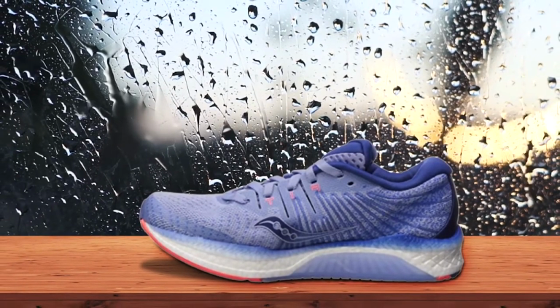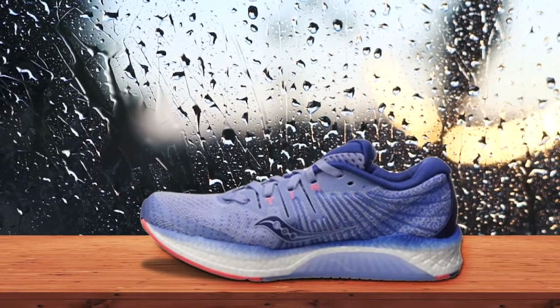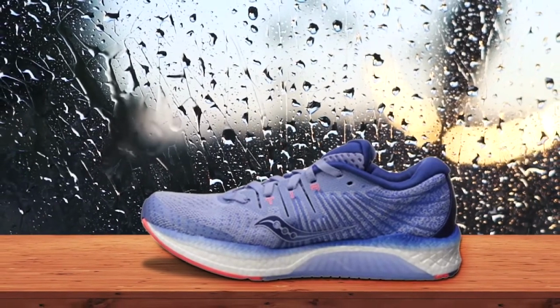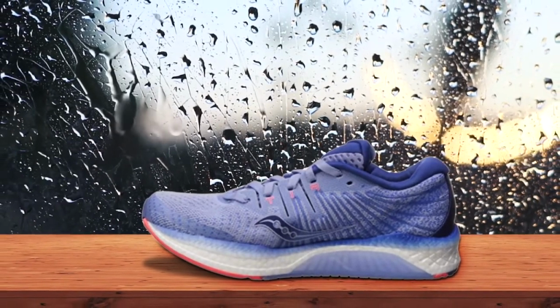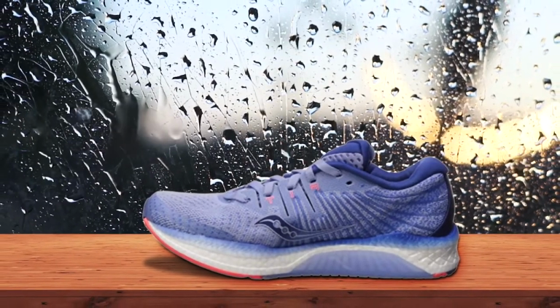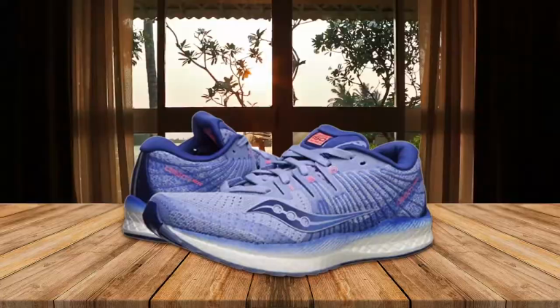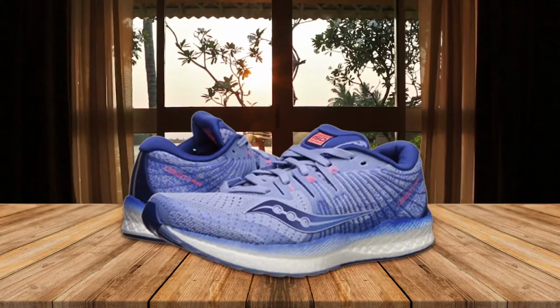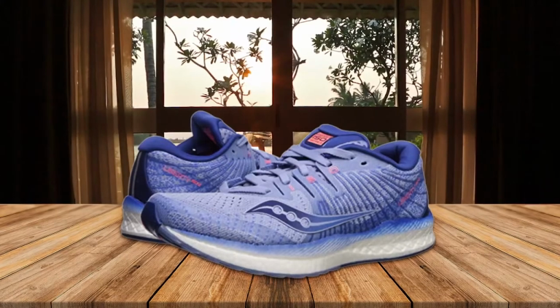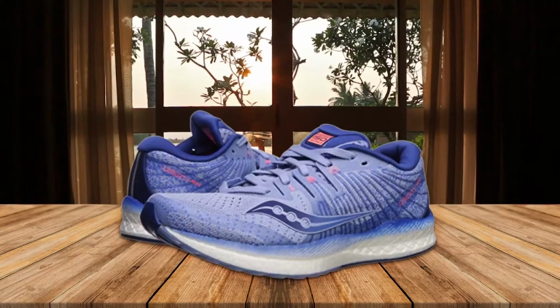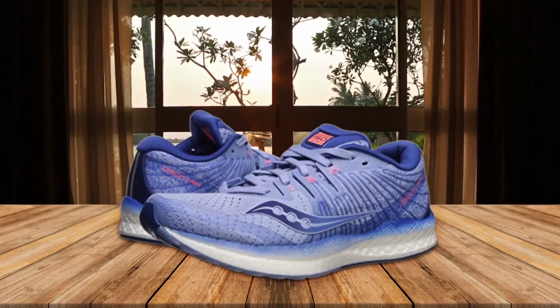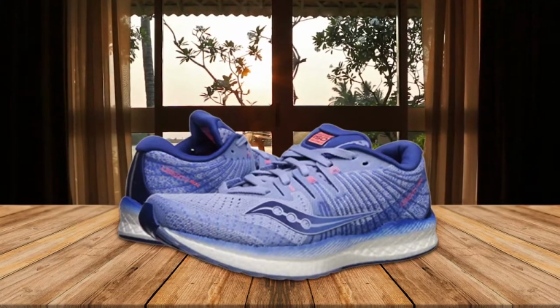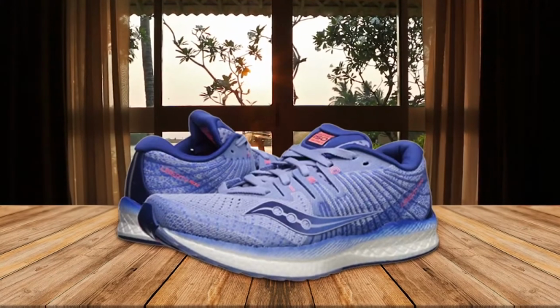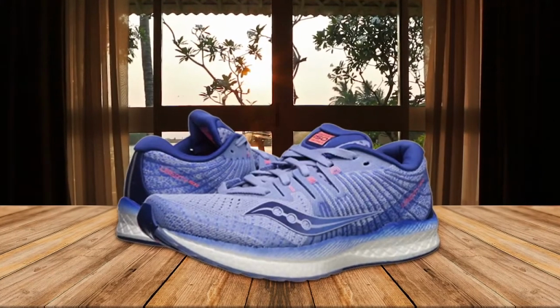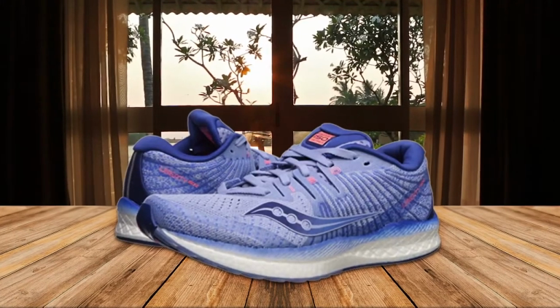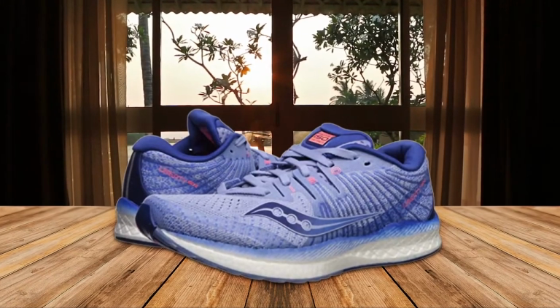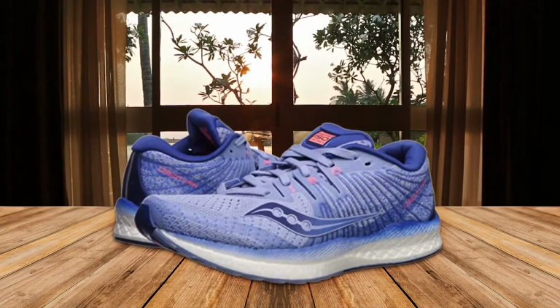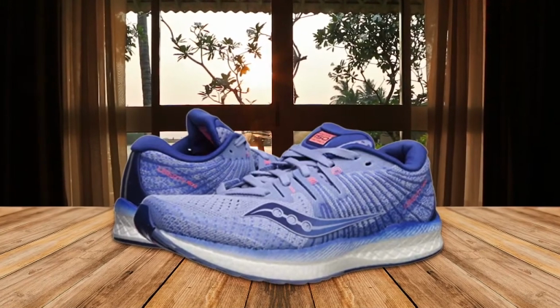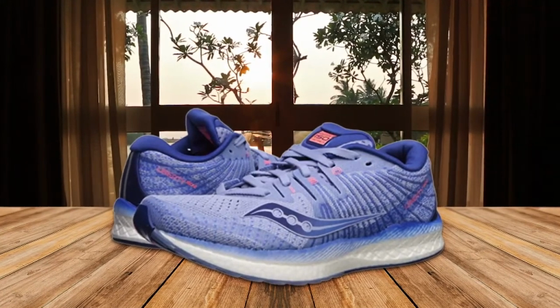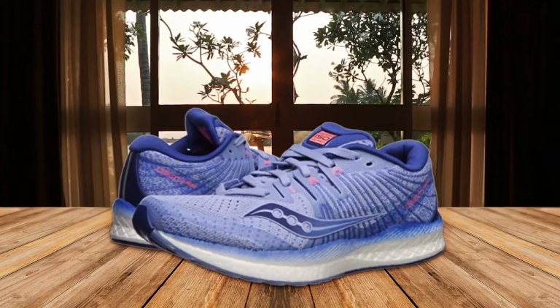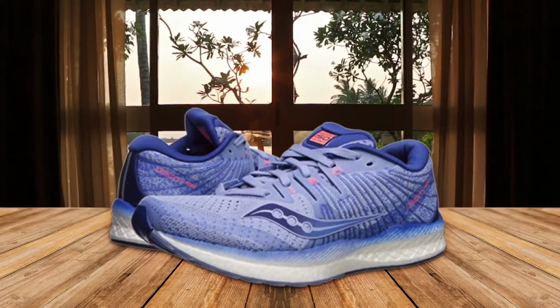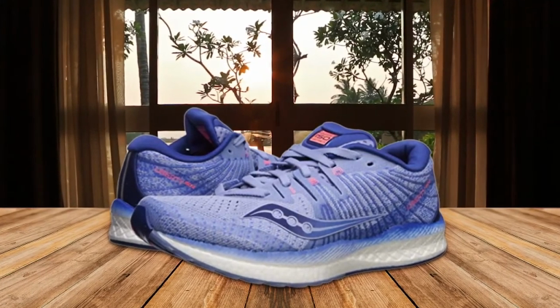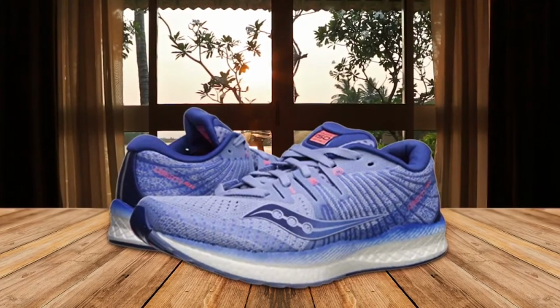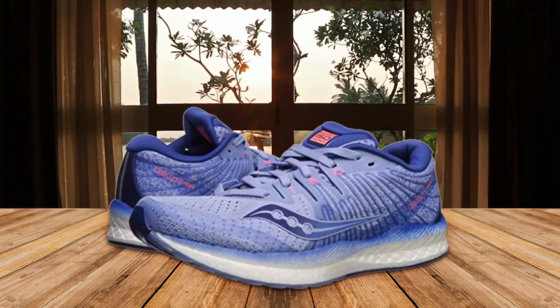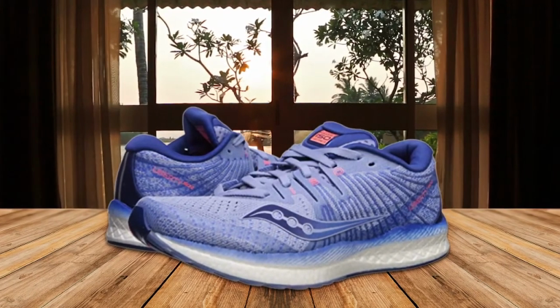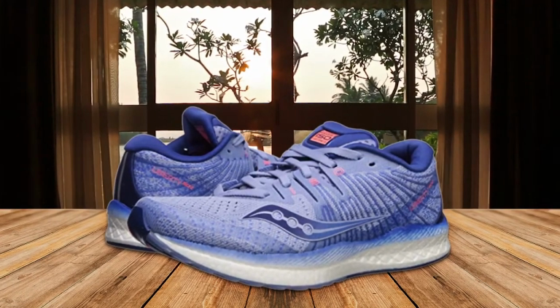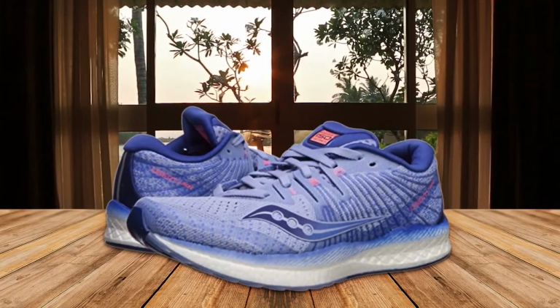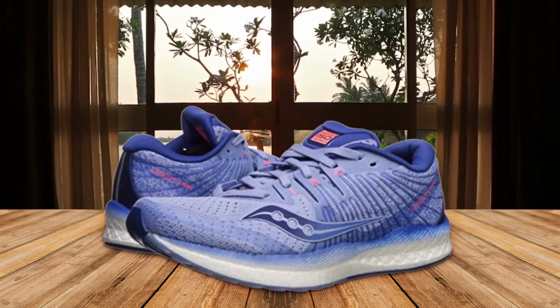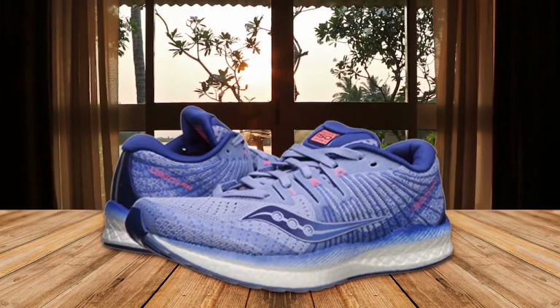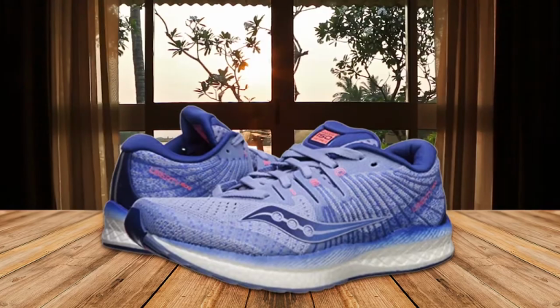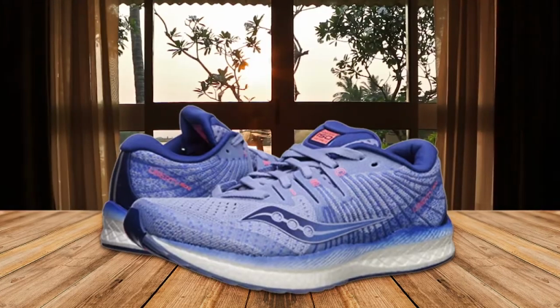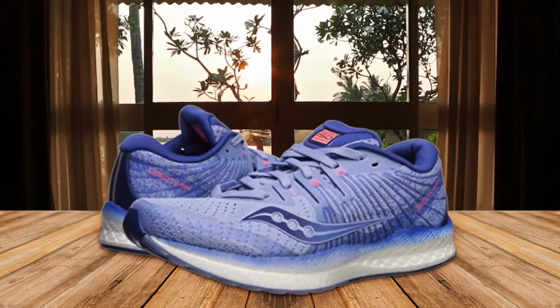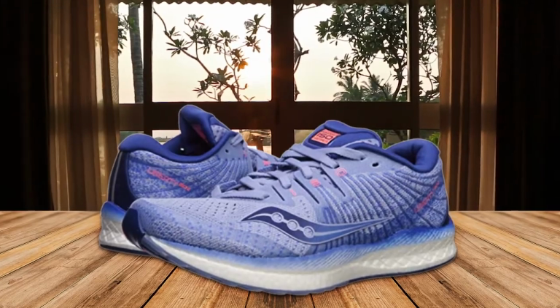Ideal for avid walkers or anyone who spends a lot of time on their feet, it's available in one width and multiple statement color combos.